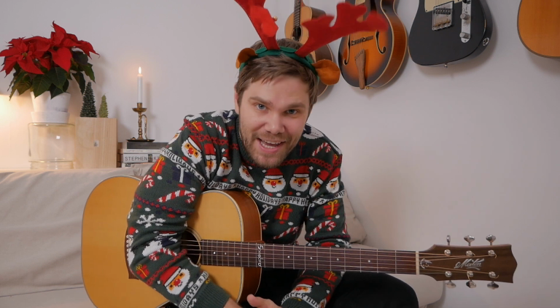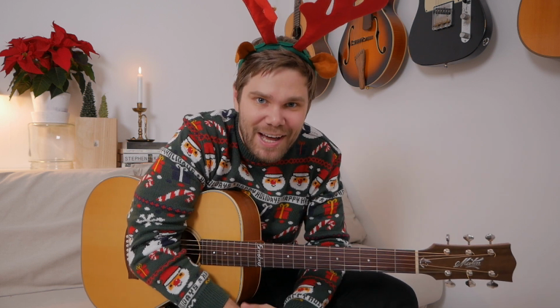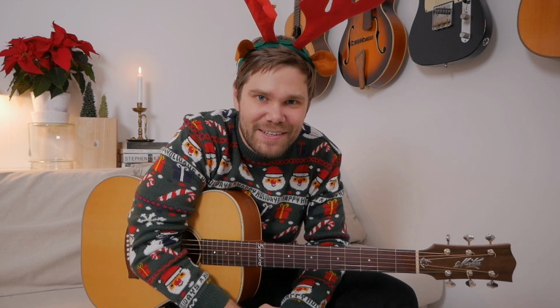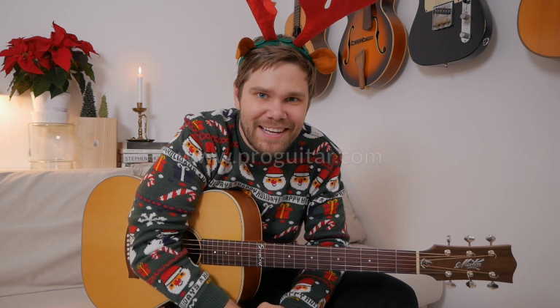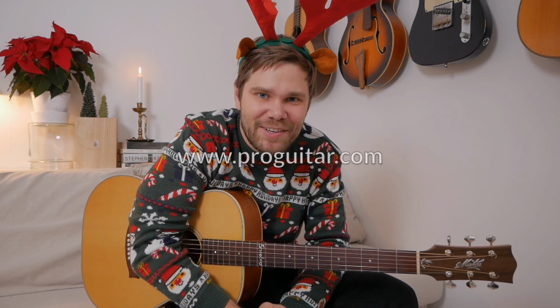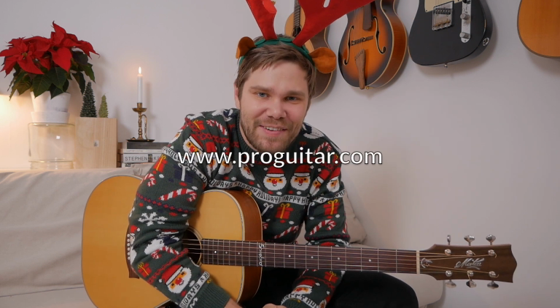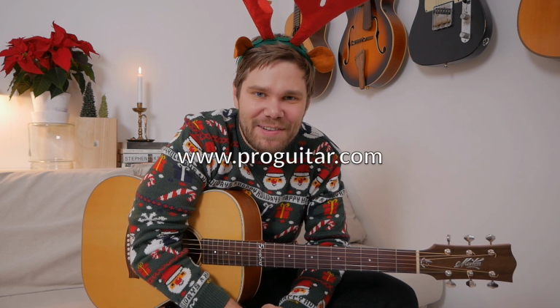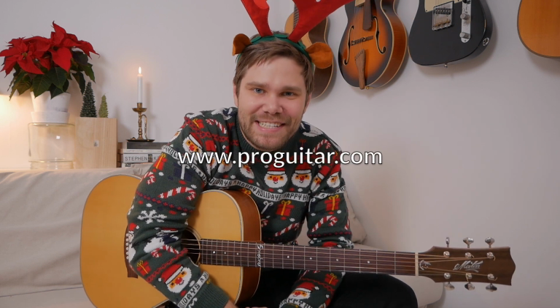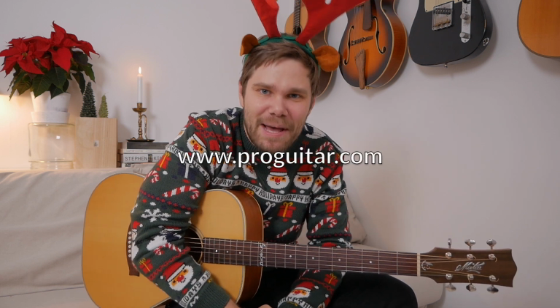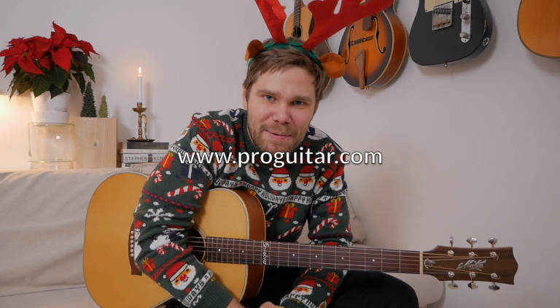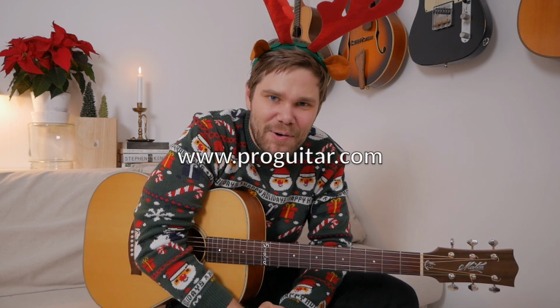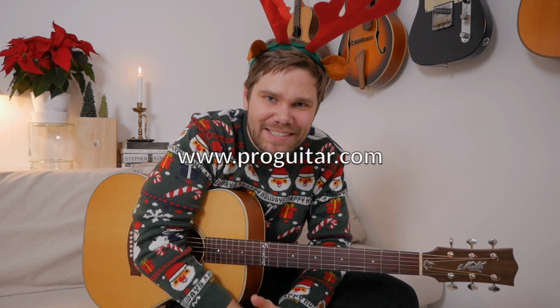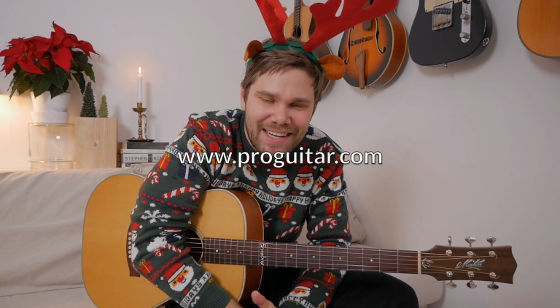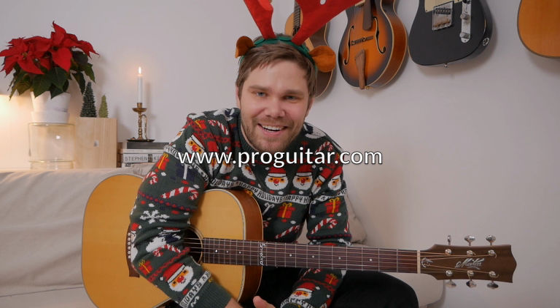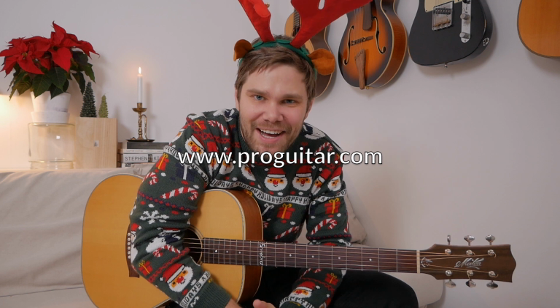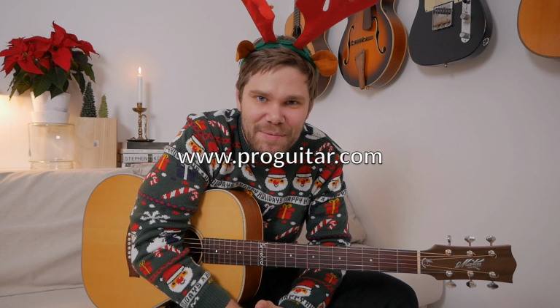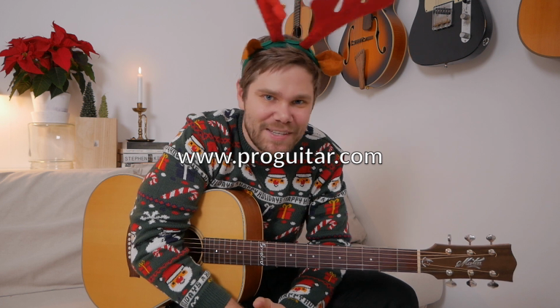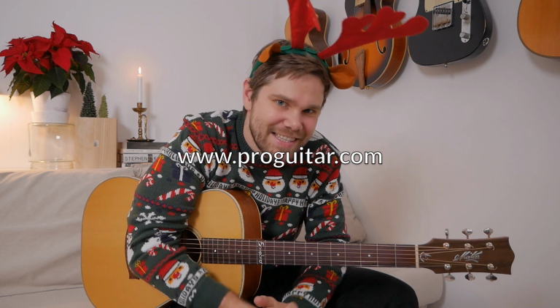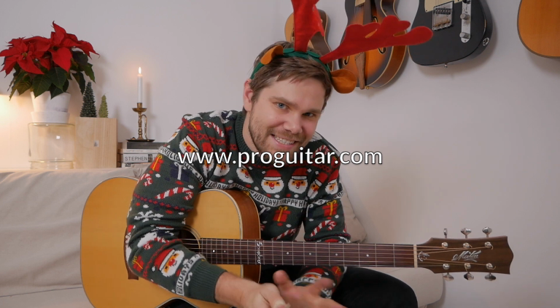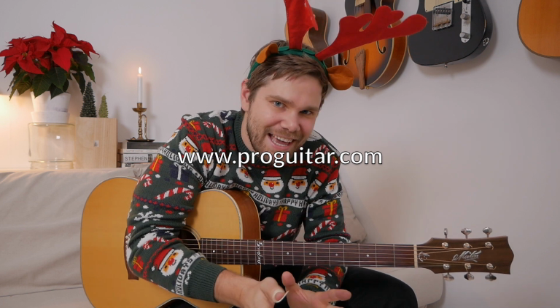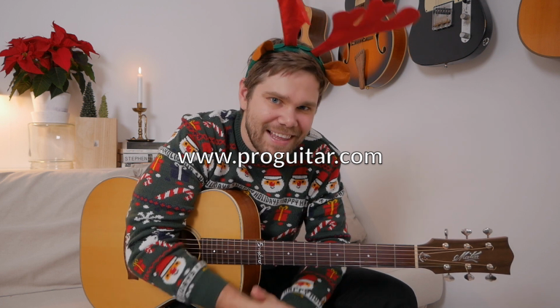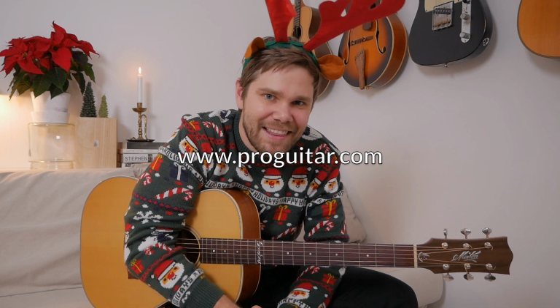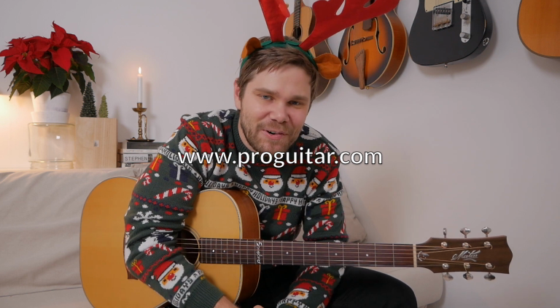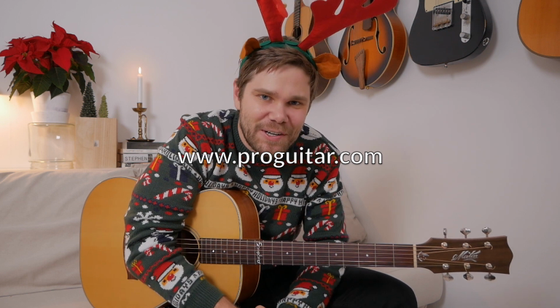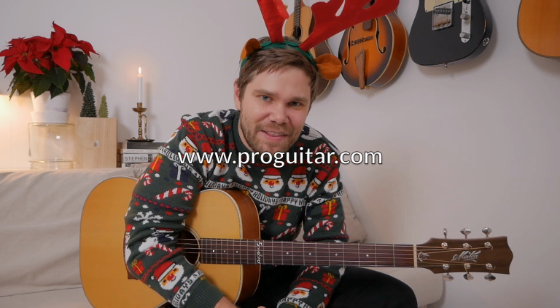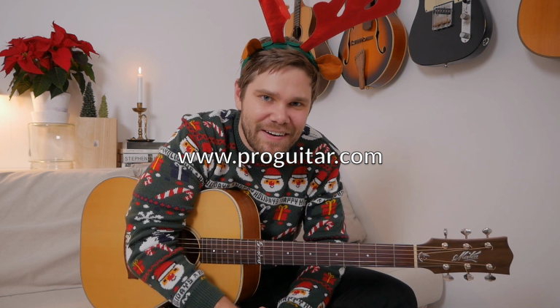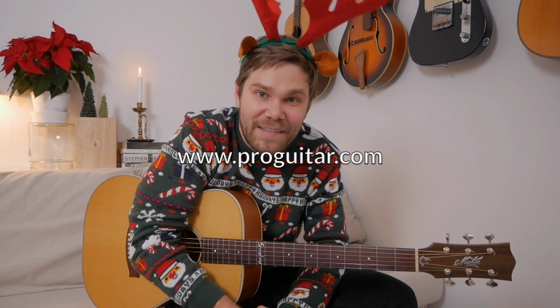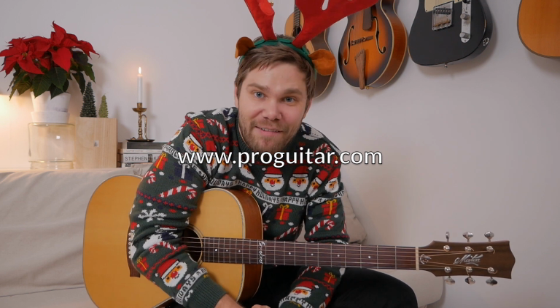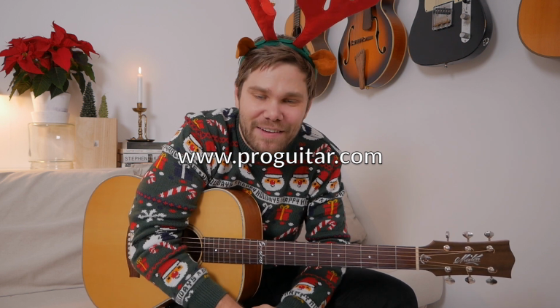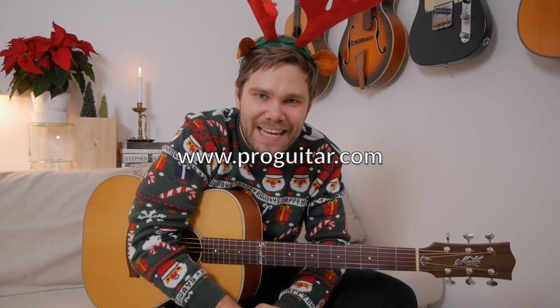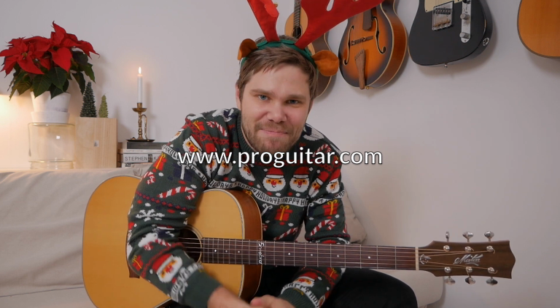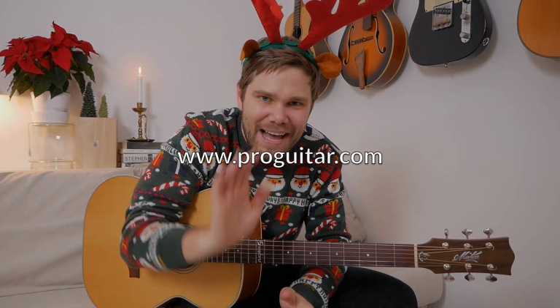Try it out — you can find the free tab at ProGuitar.com, you can see the scale and the chord there. Have a fun day! Bye!